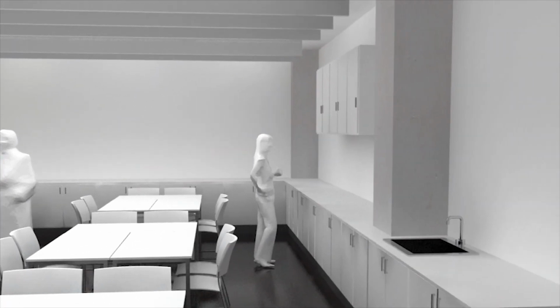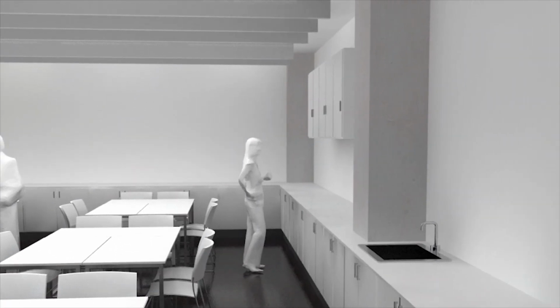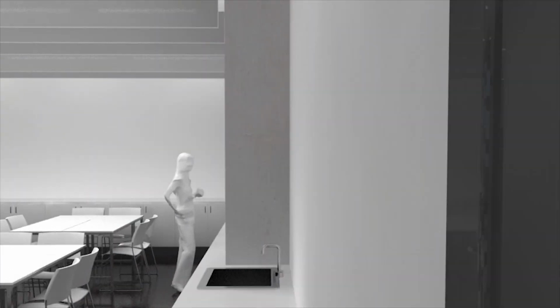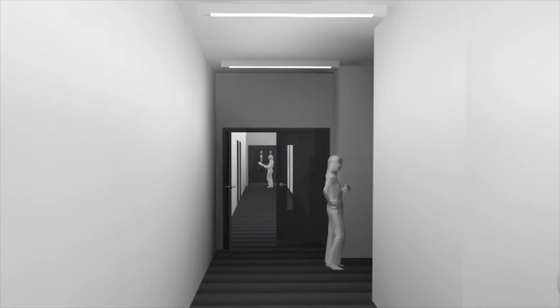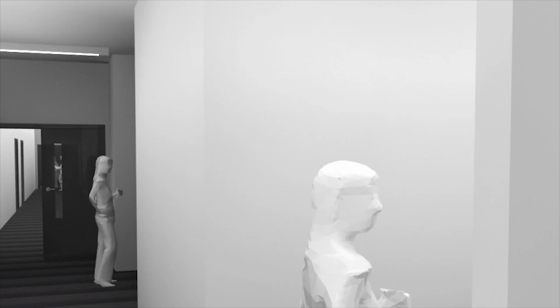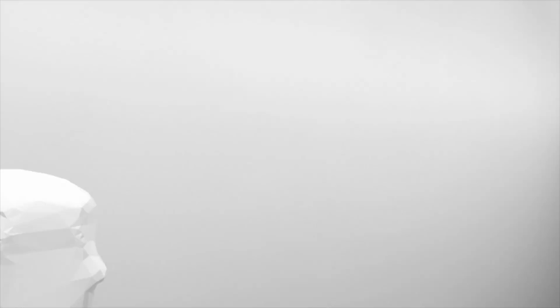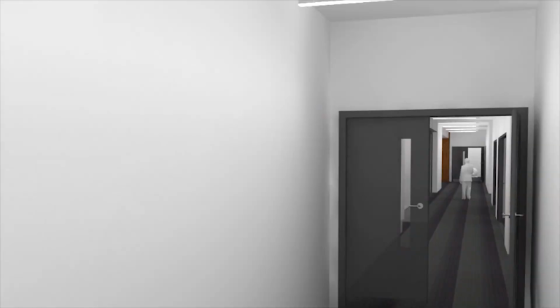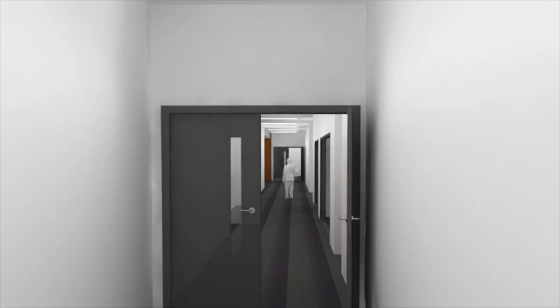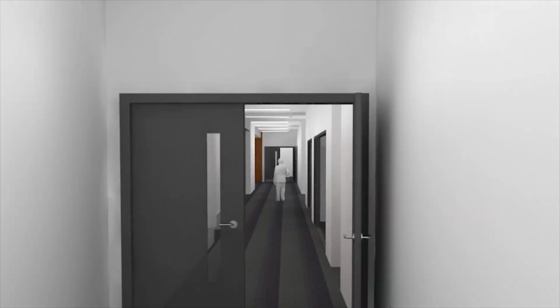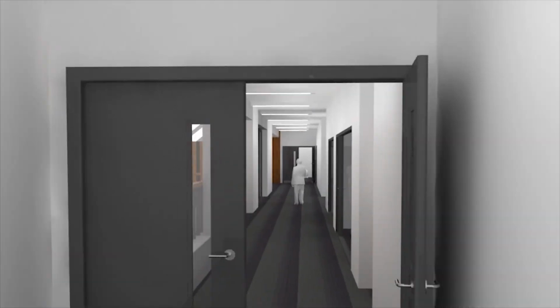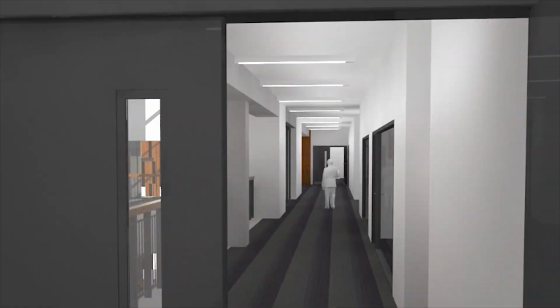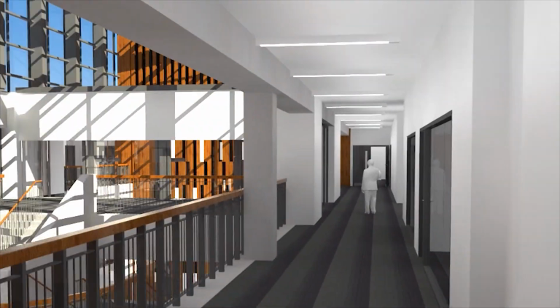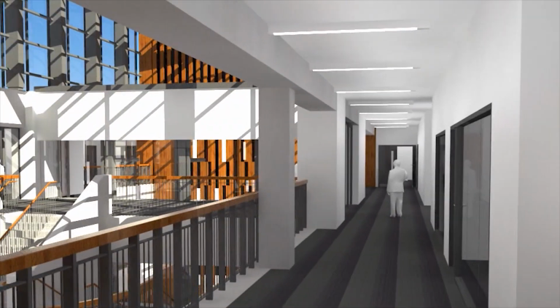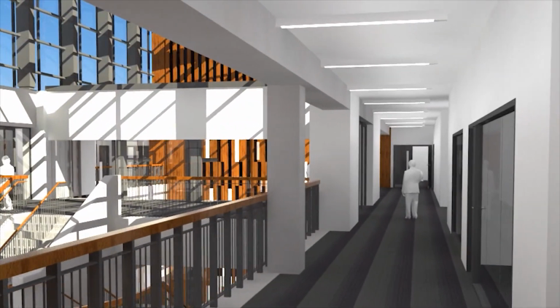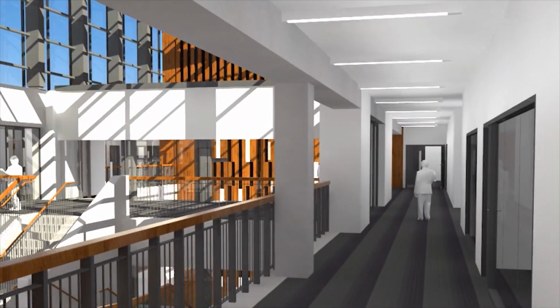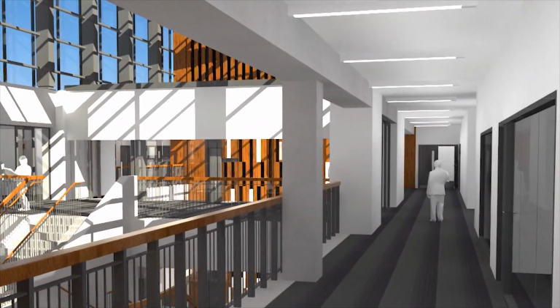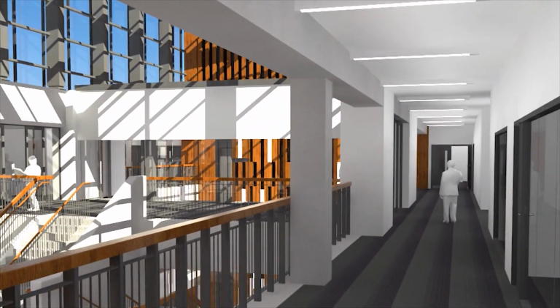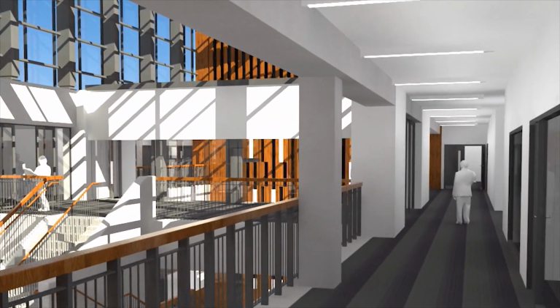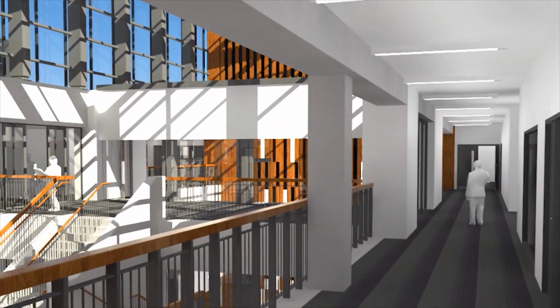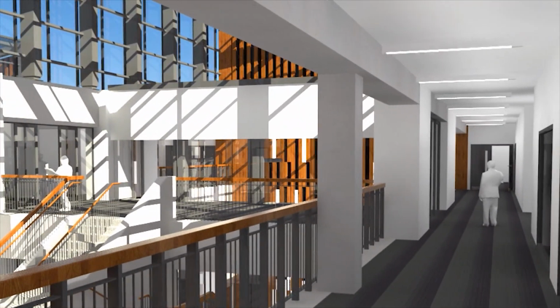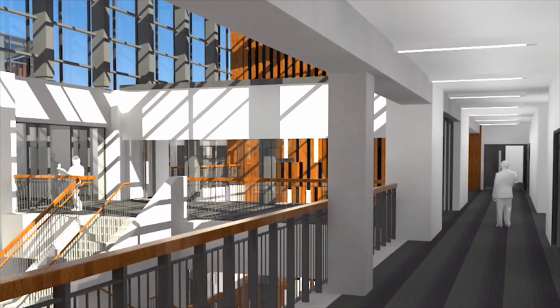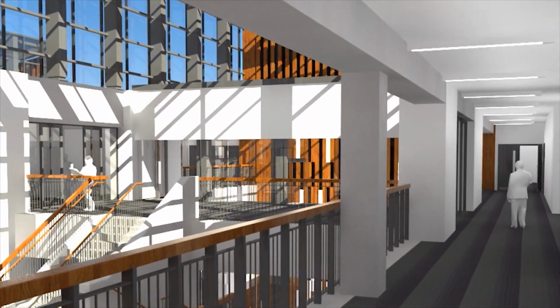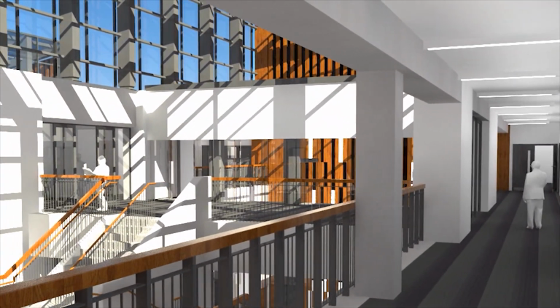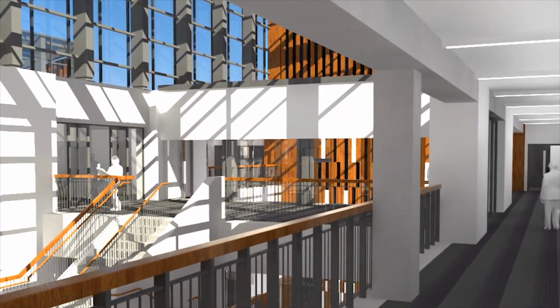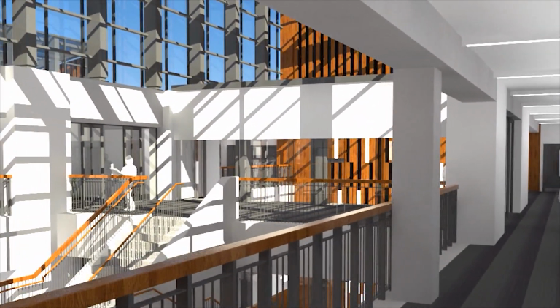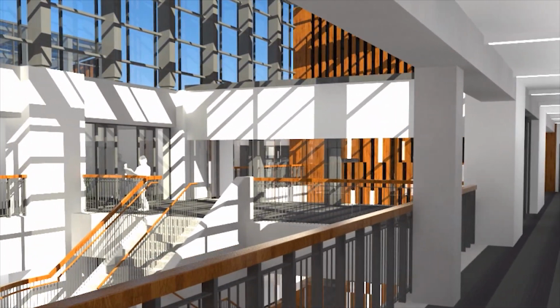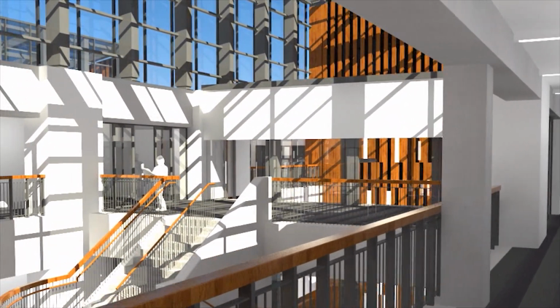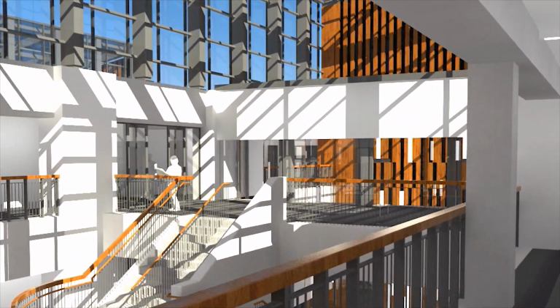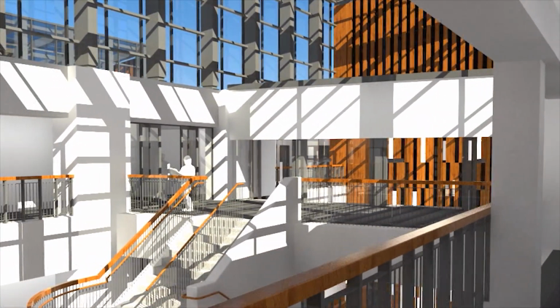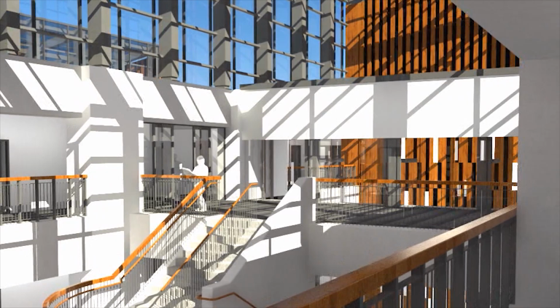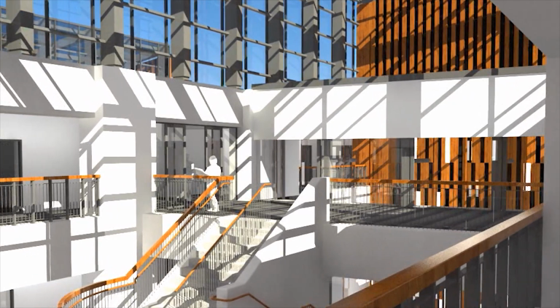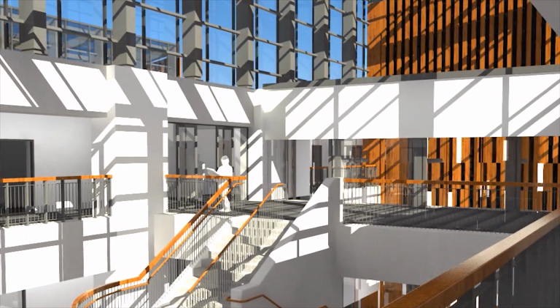Back into the main atrium, we complete our tour of the fourth and final floor at Birley Fields.